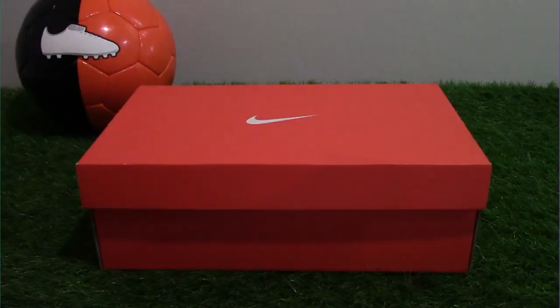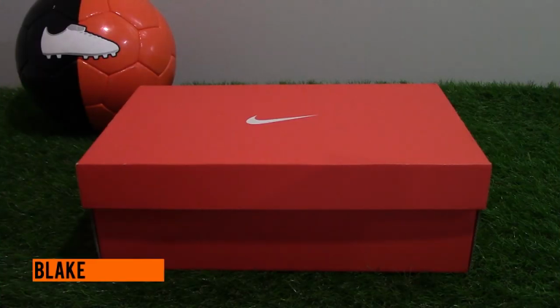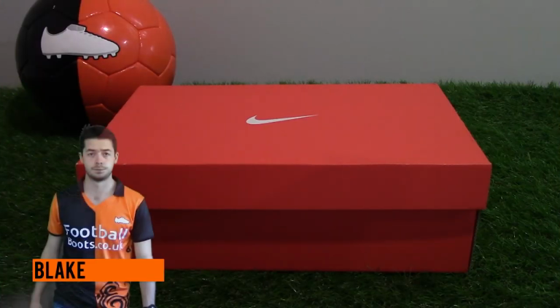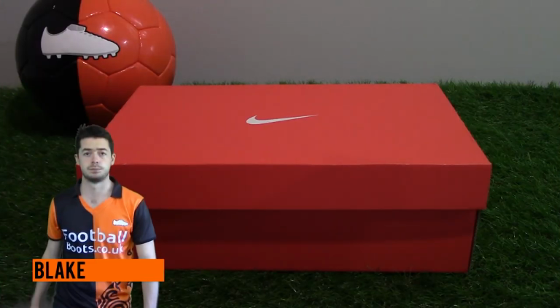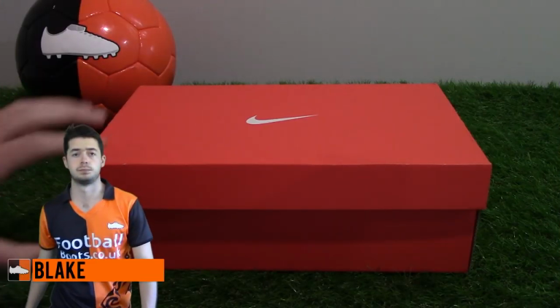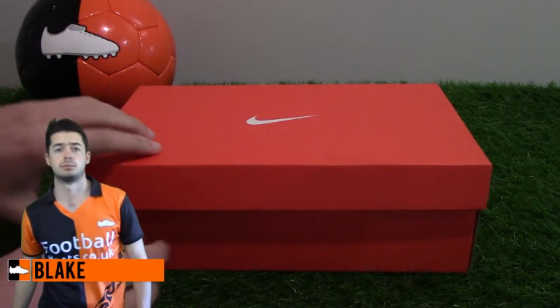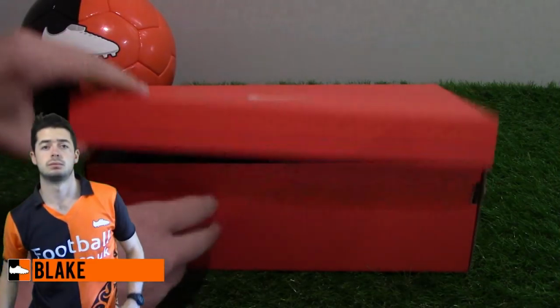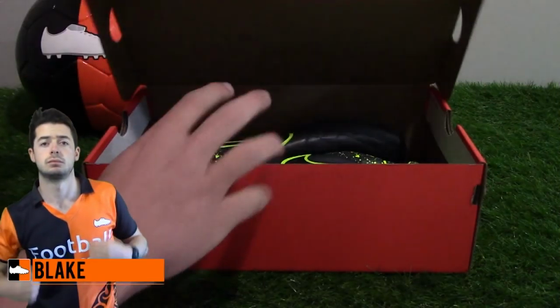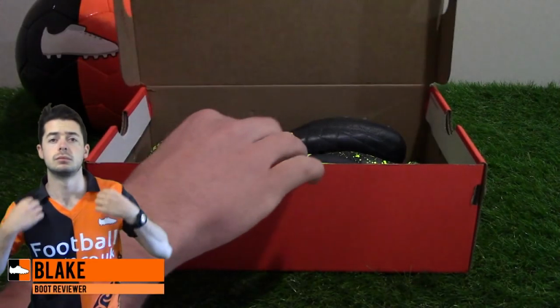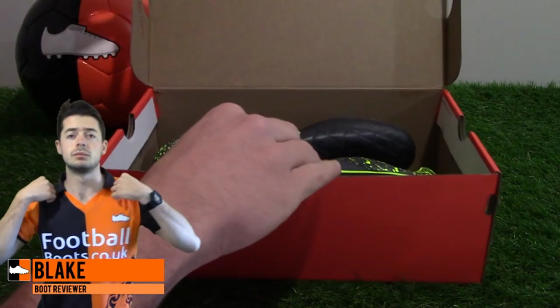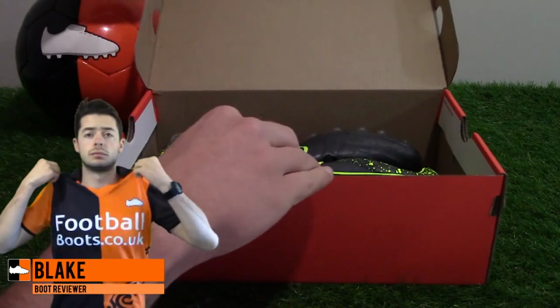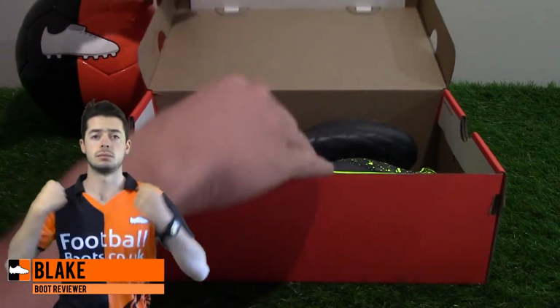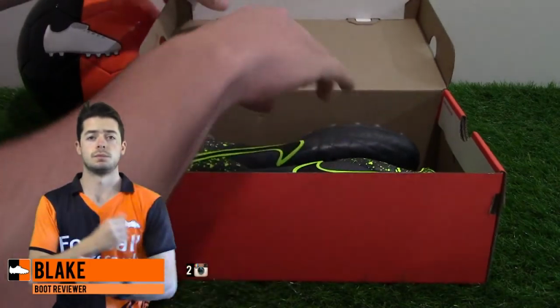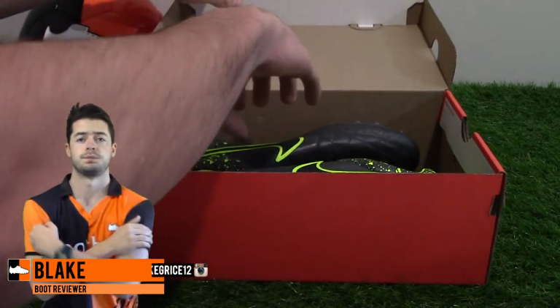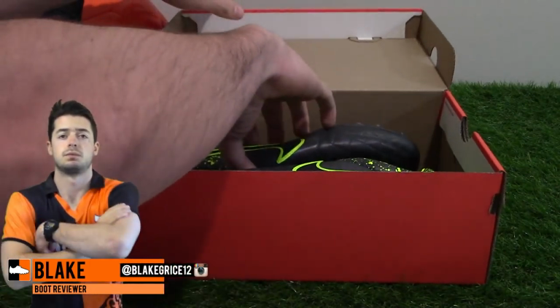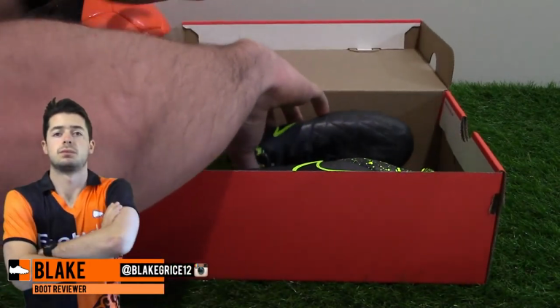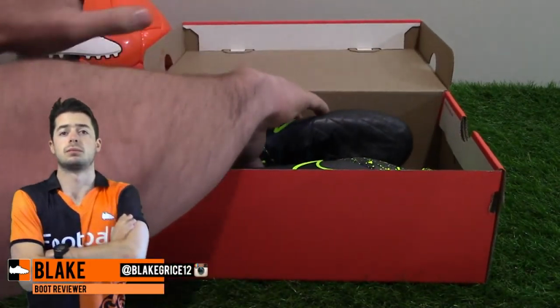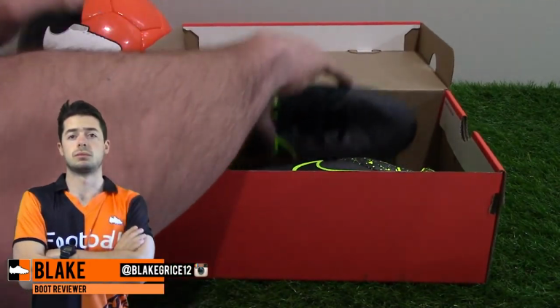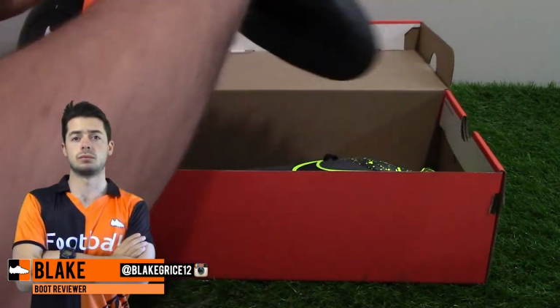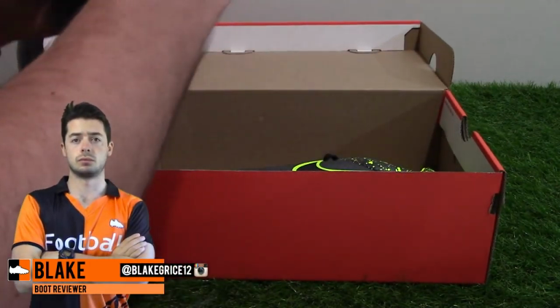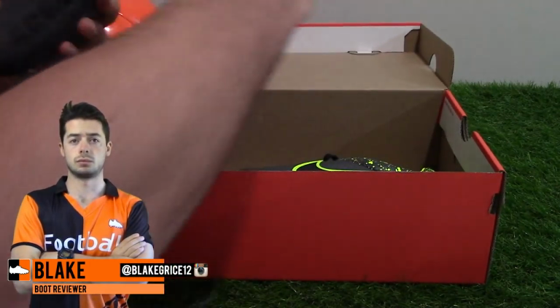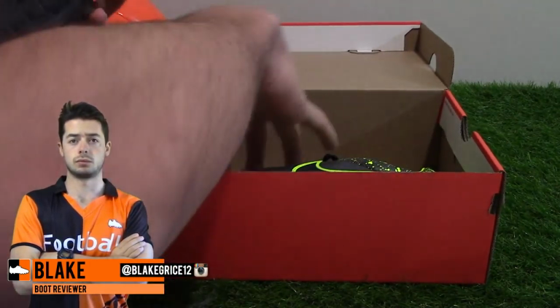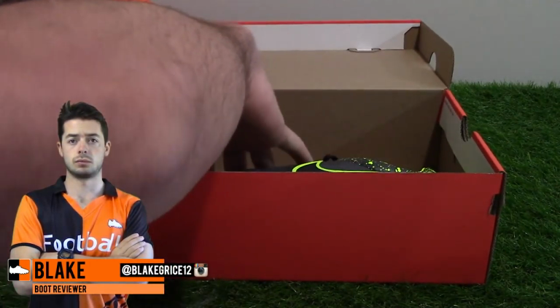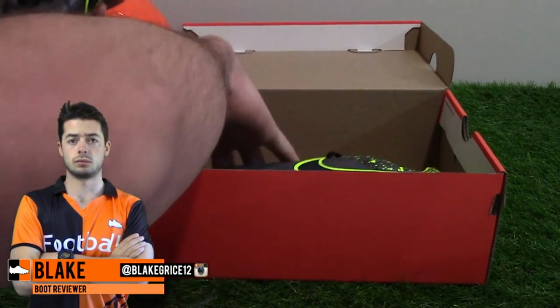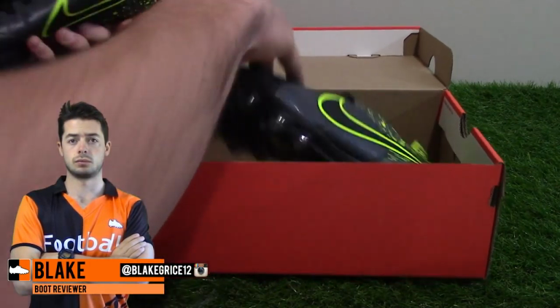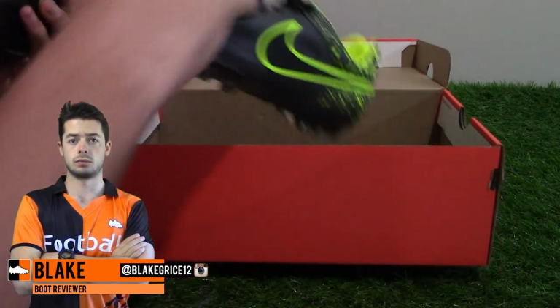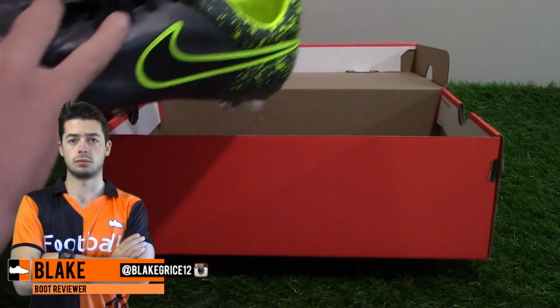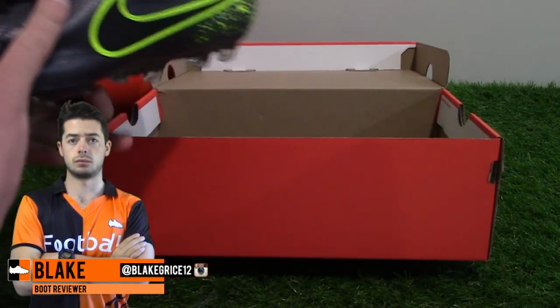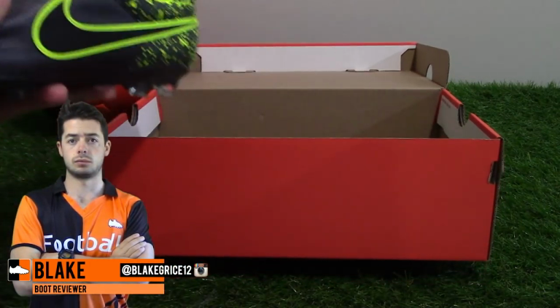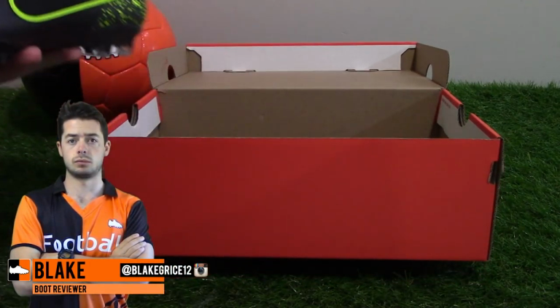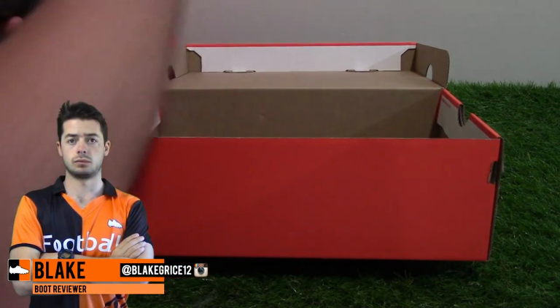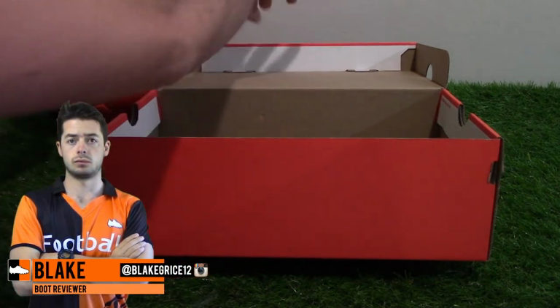Hi, I'm Blake from 4Bots at Kourouka, and today I'm unboxing the Tempo Legacy Artificial Ground Electroflare Edition by Nike Football.